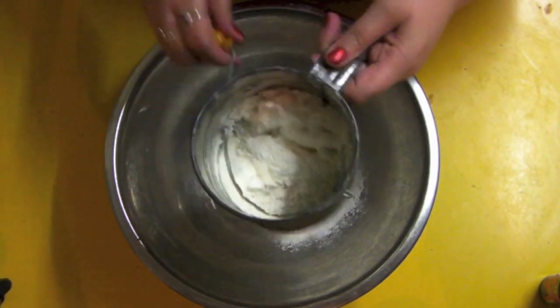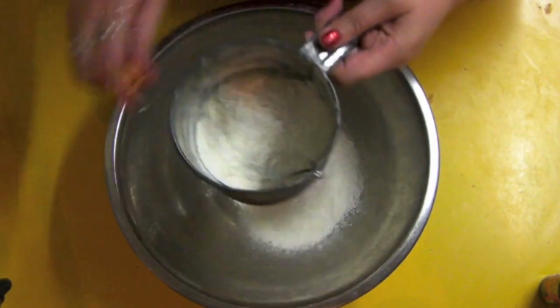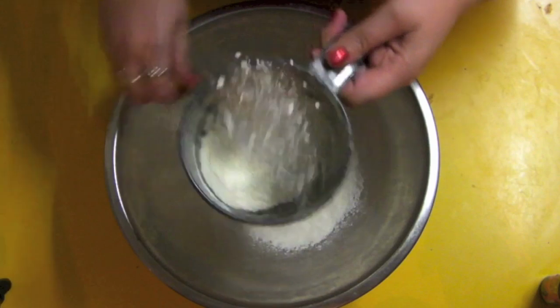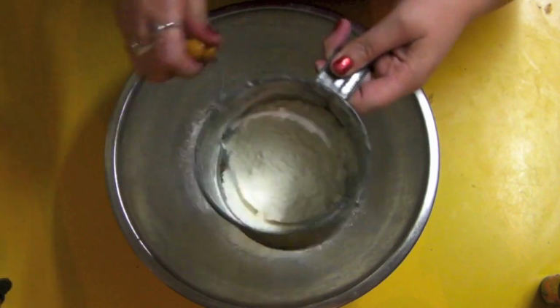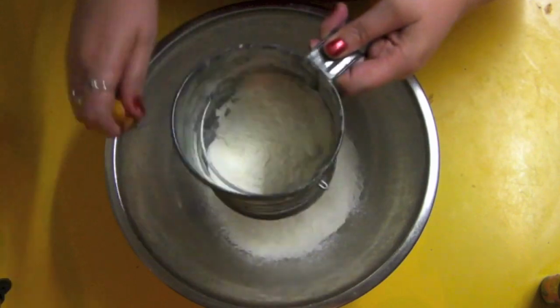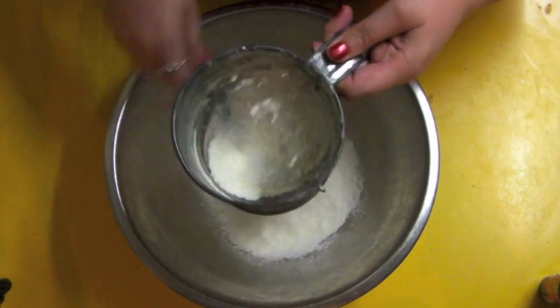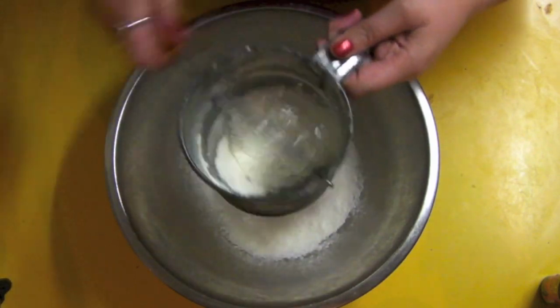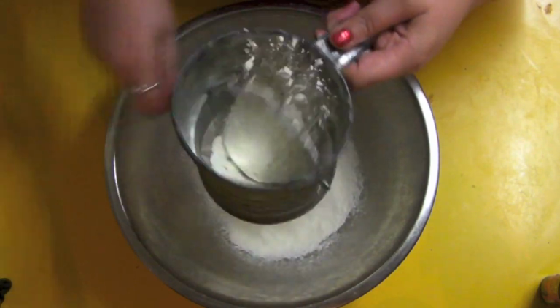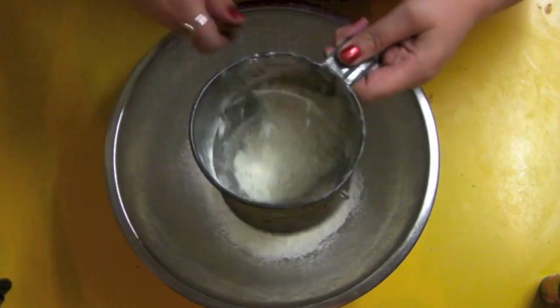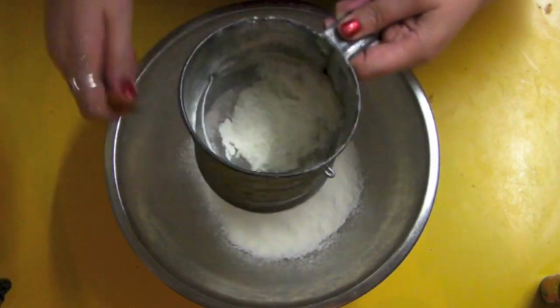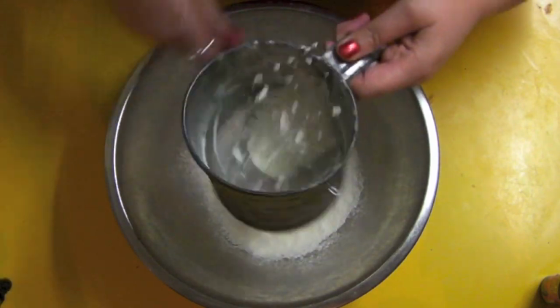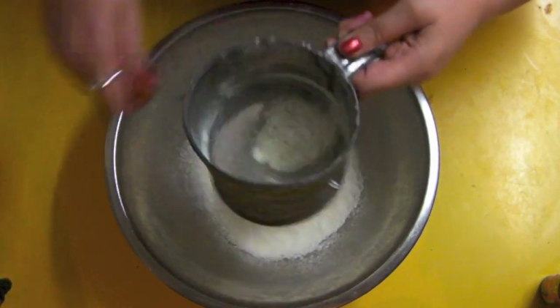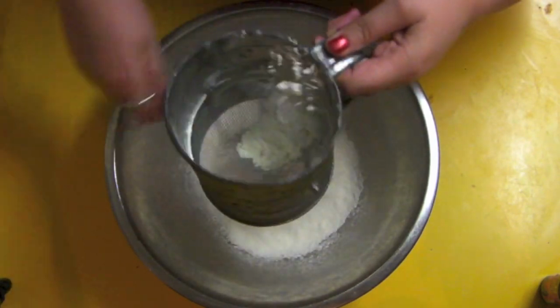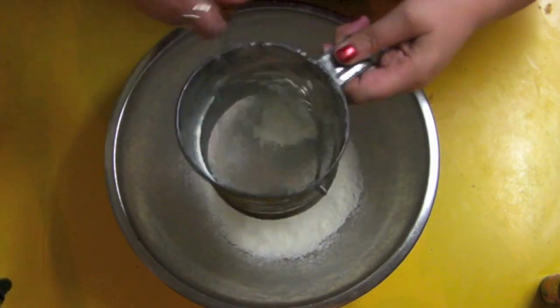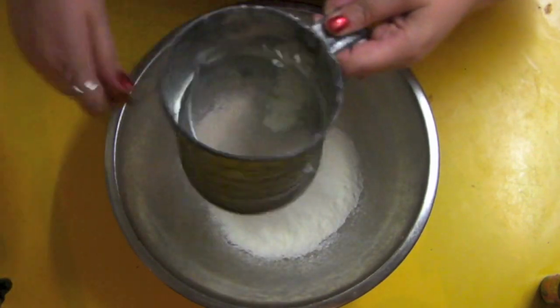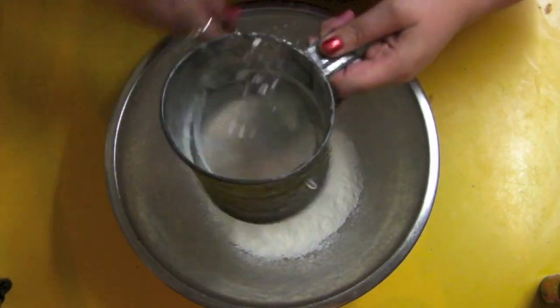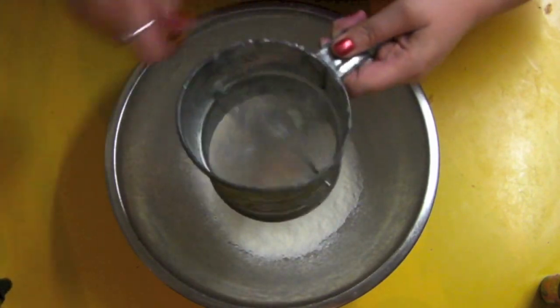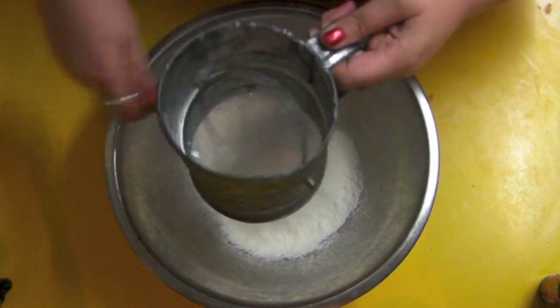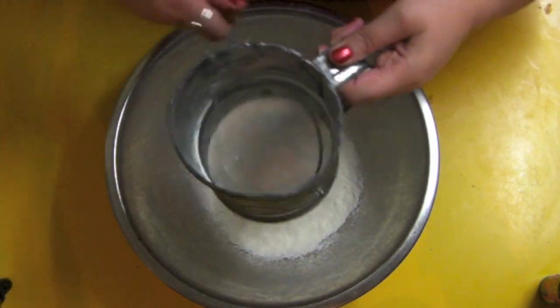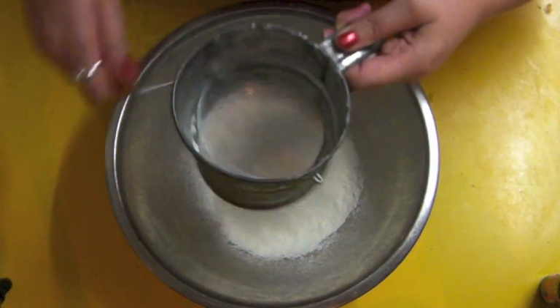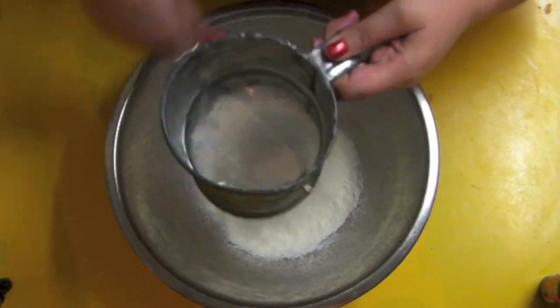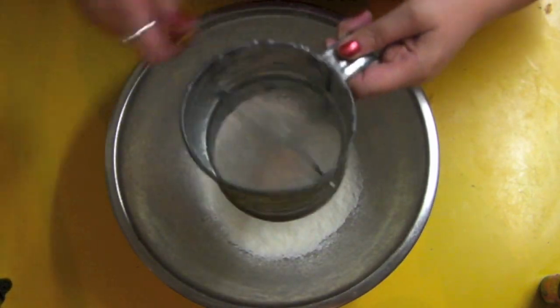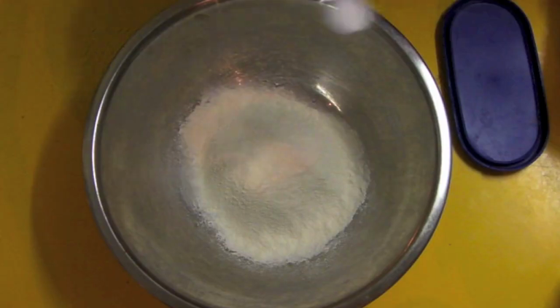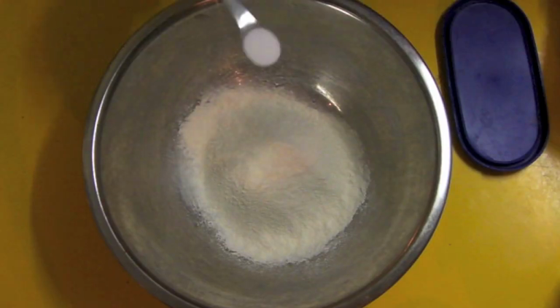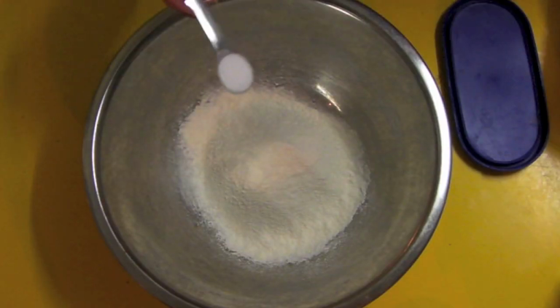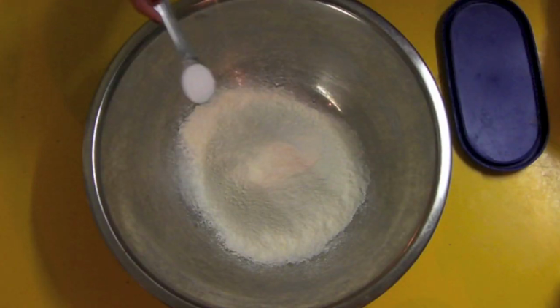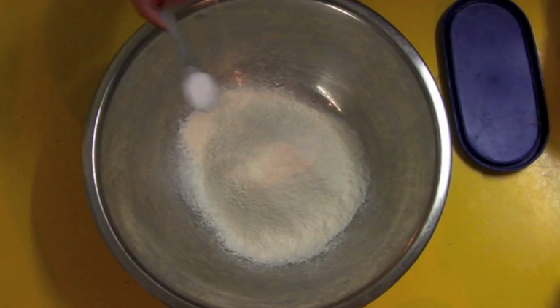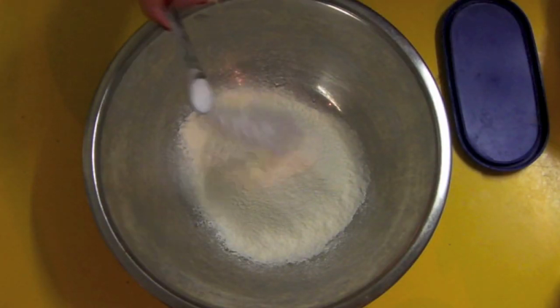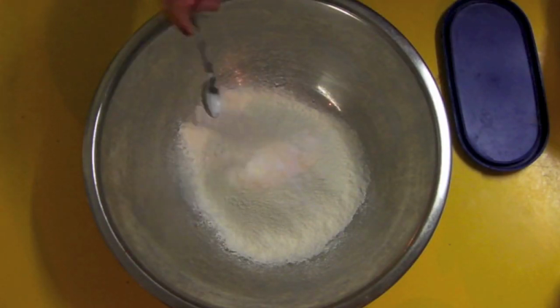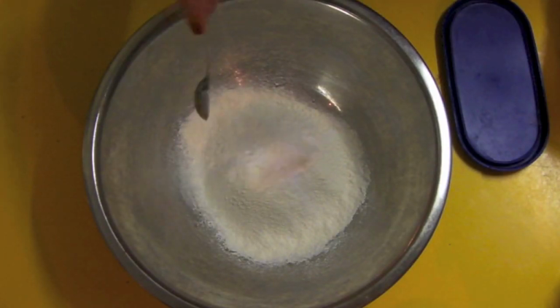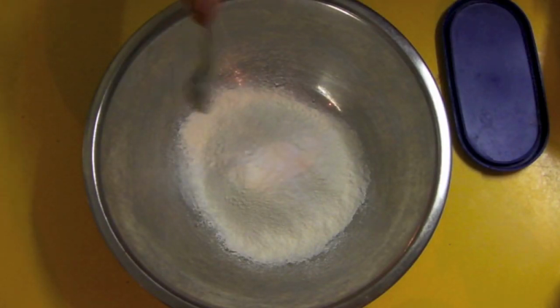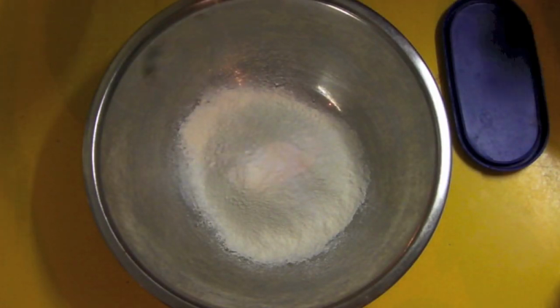Sift your self-raising flour, then you want to add in some bicarb.